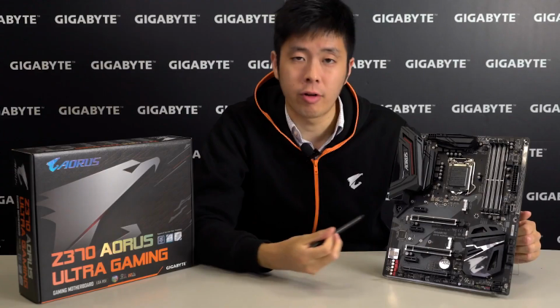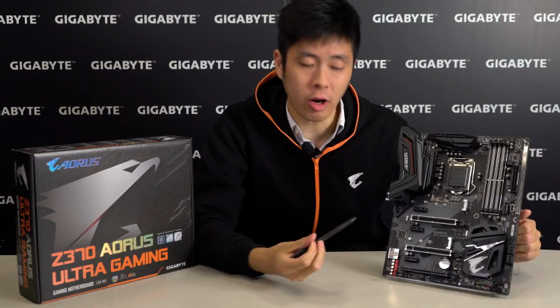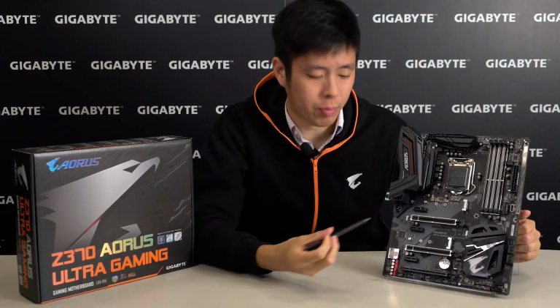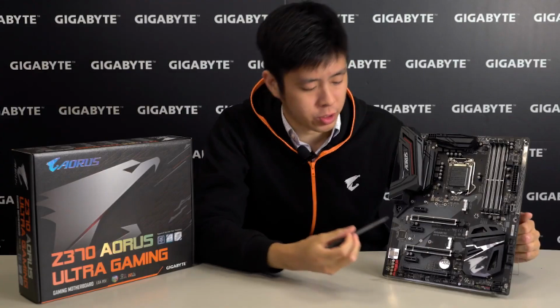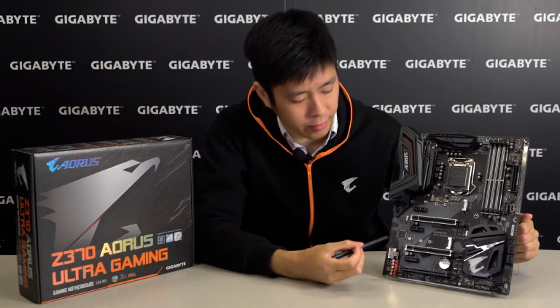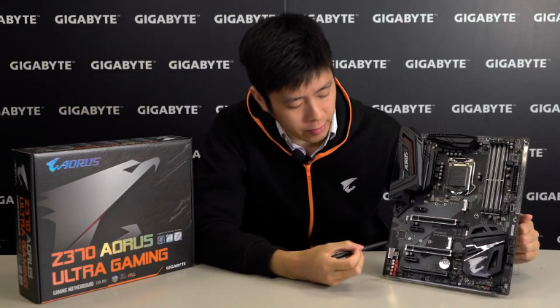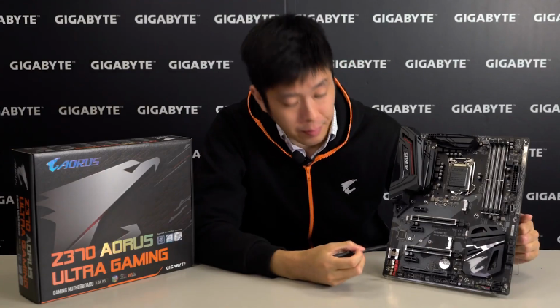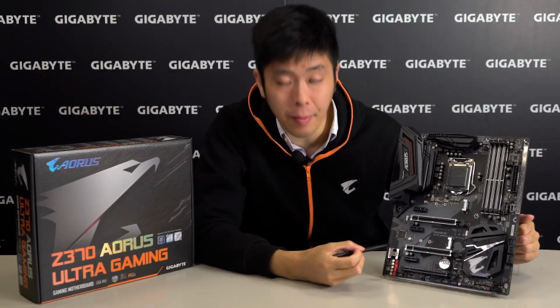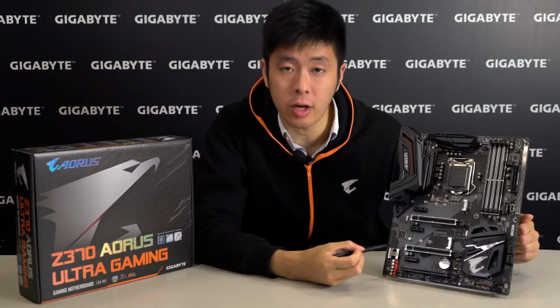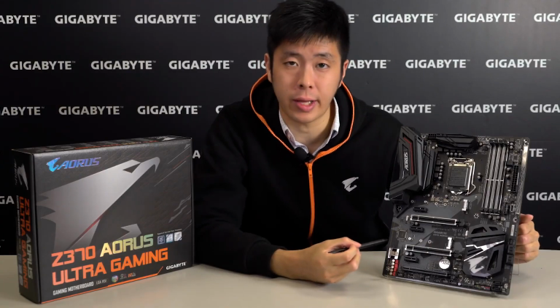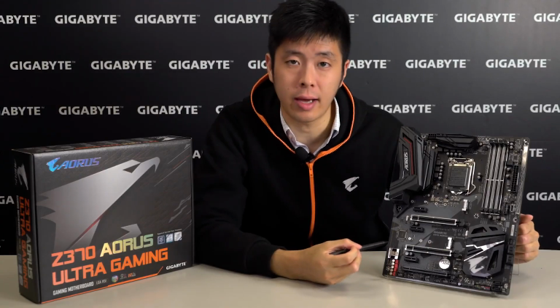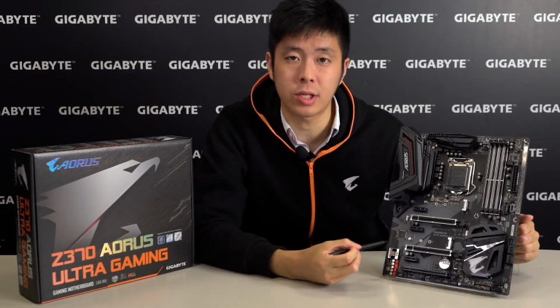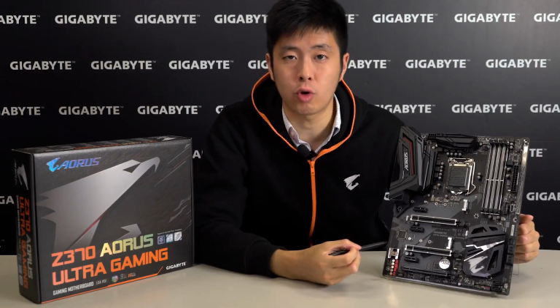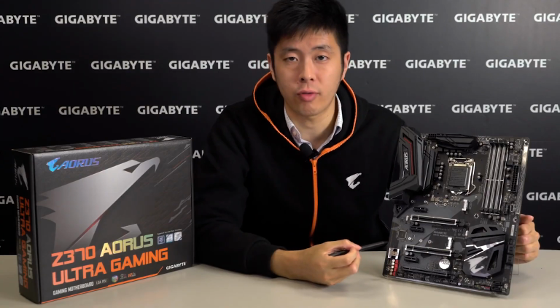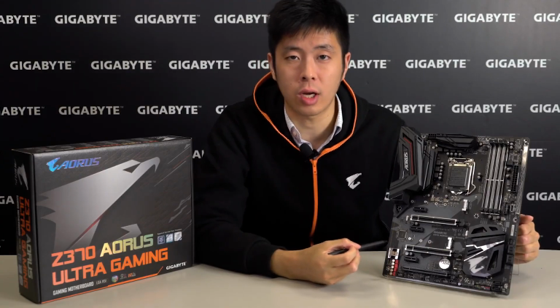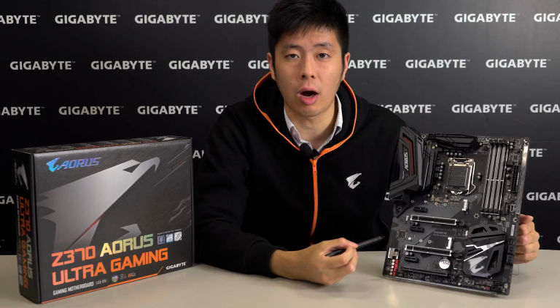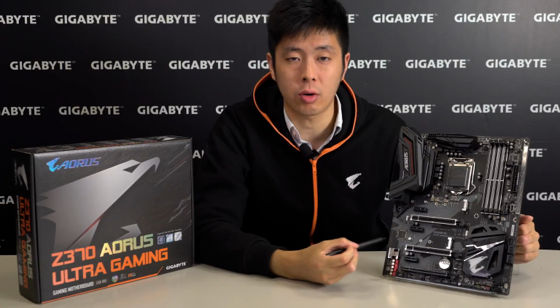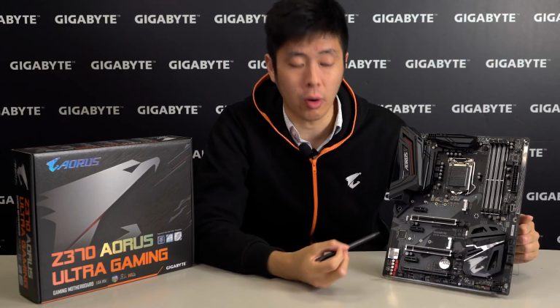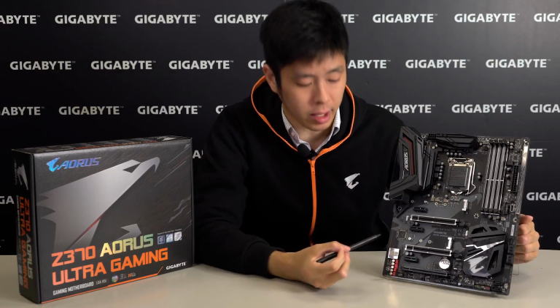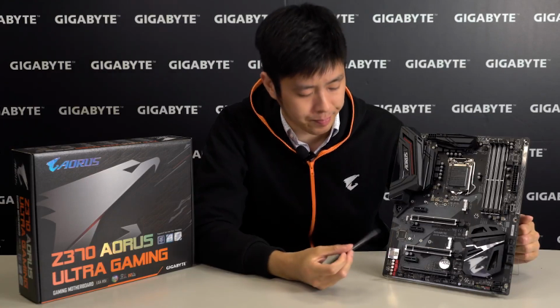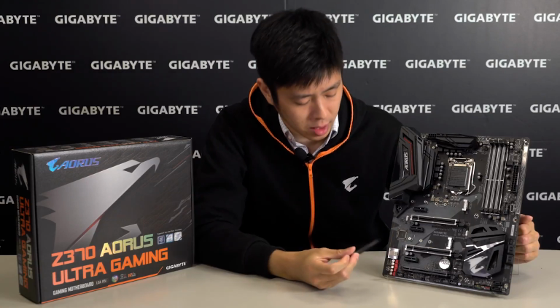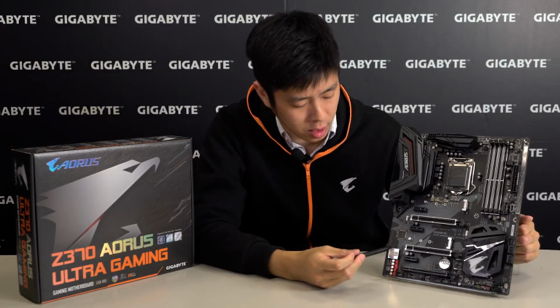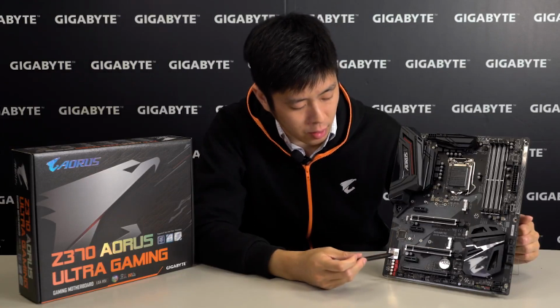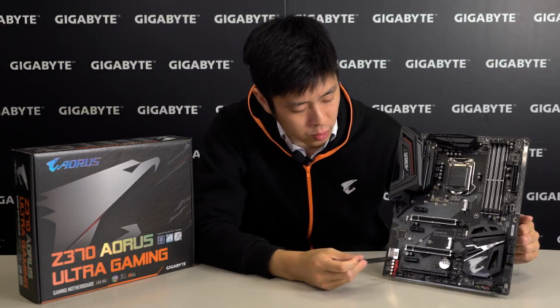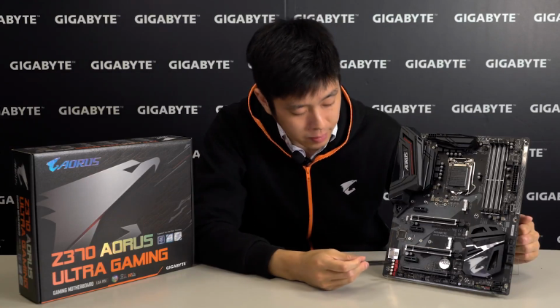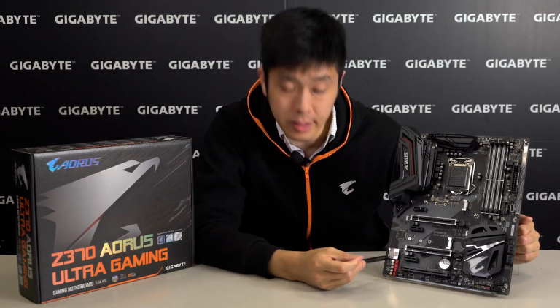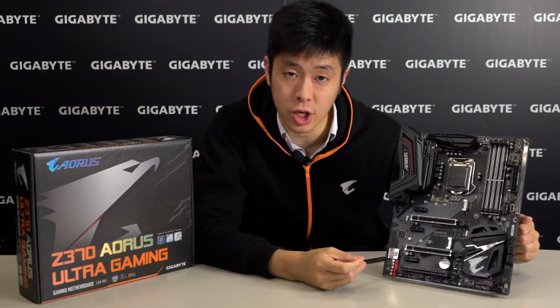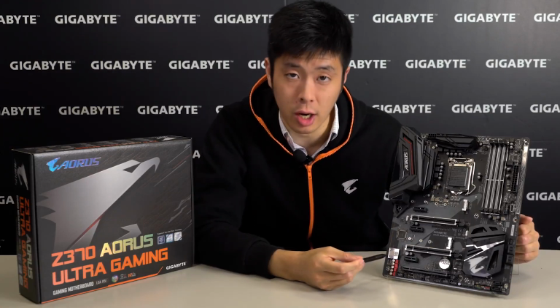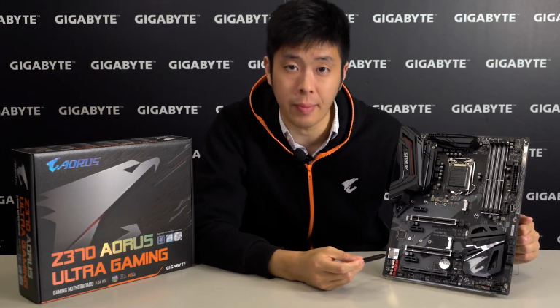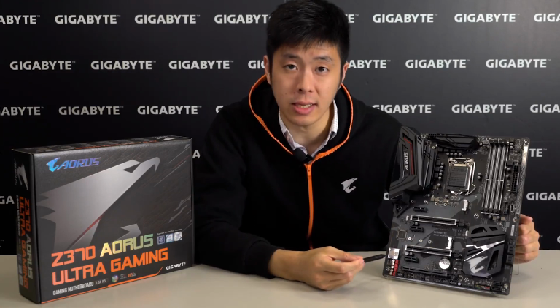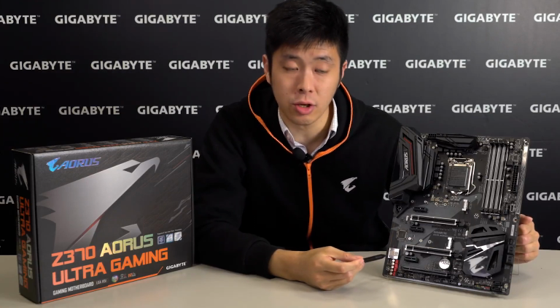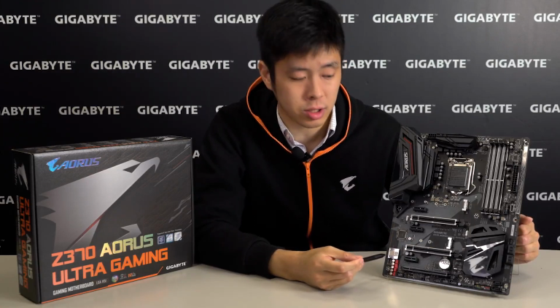For the audio portion, we have AmpUp Audio with the ALC1220 audio codec along with WEMA and Nichicon capacitors.